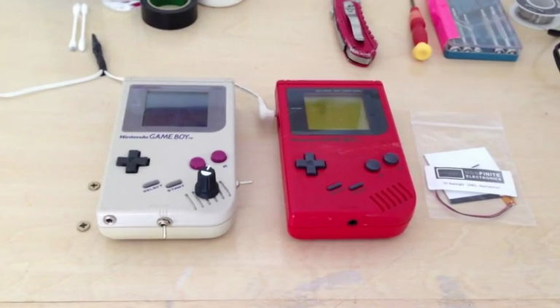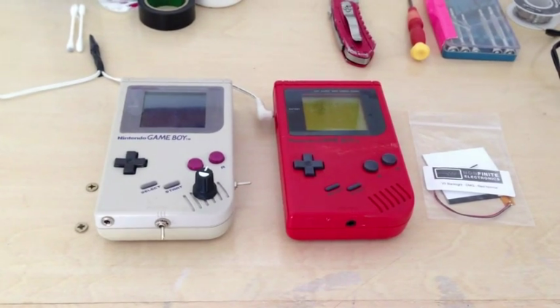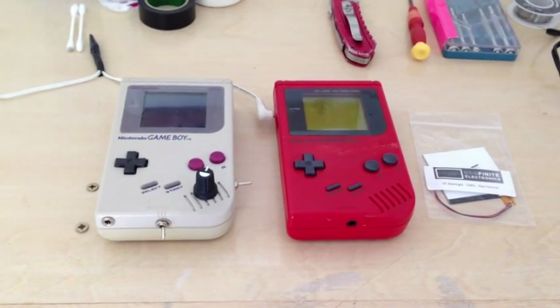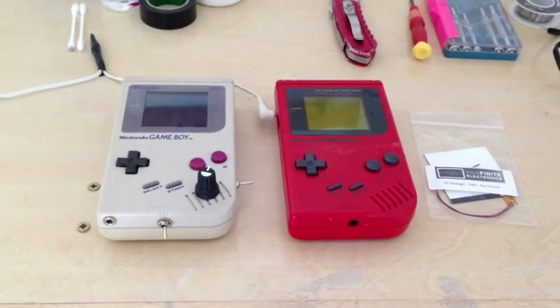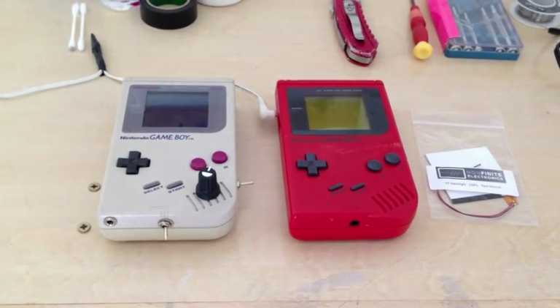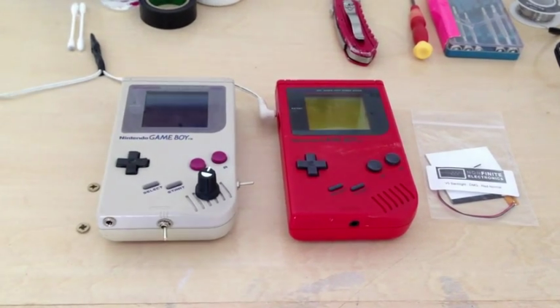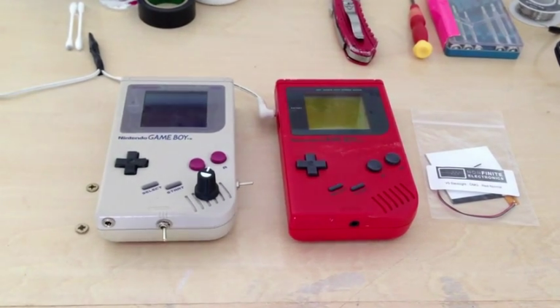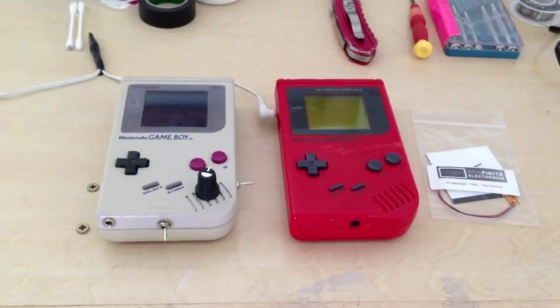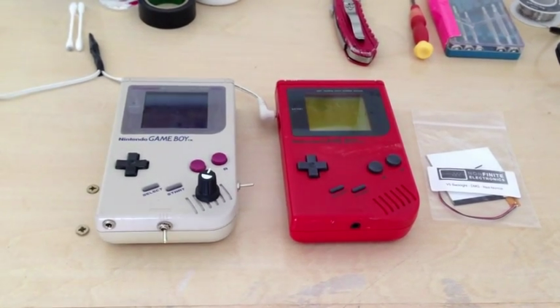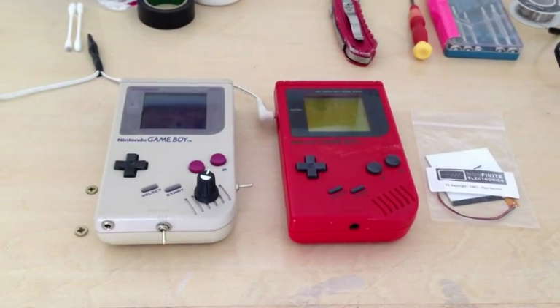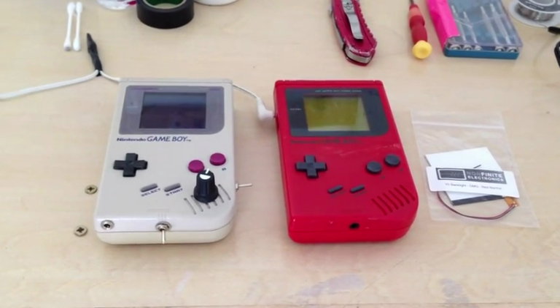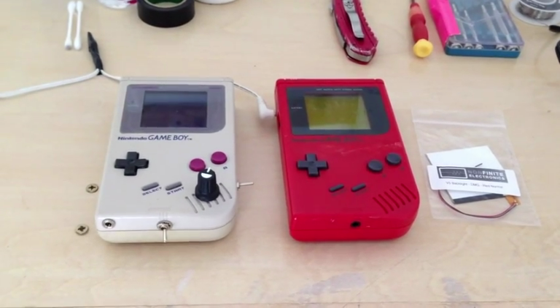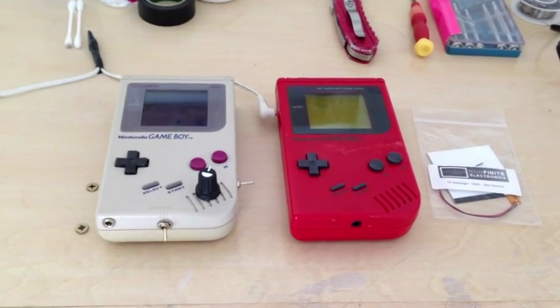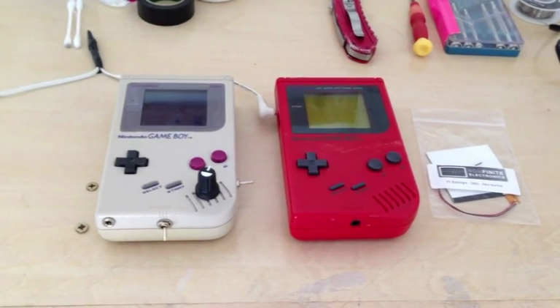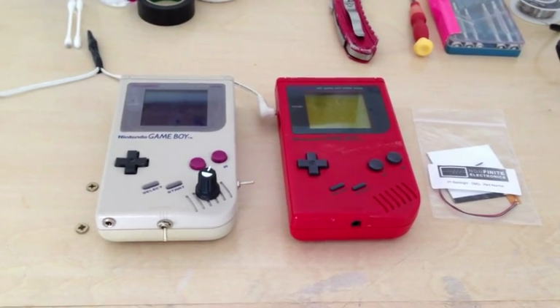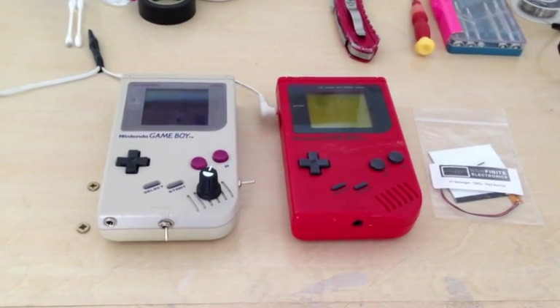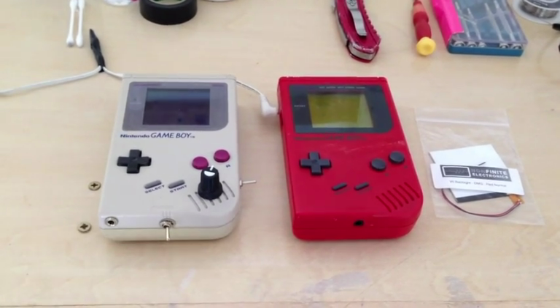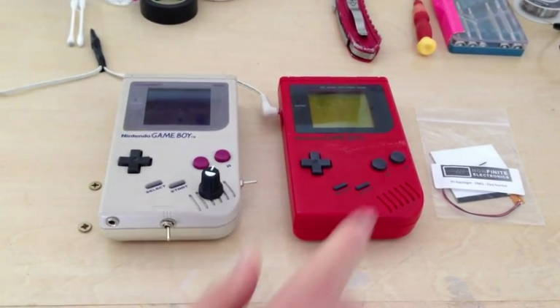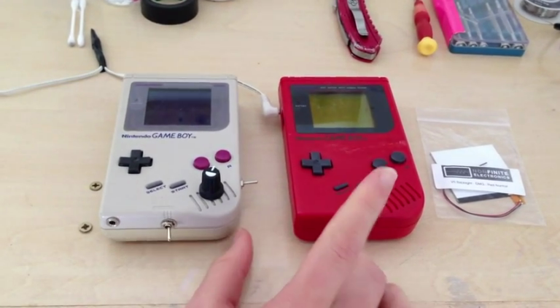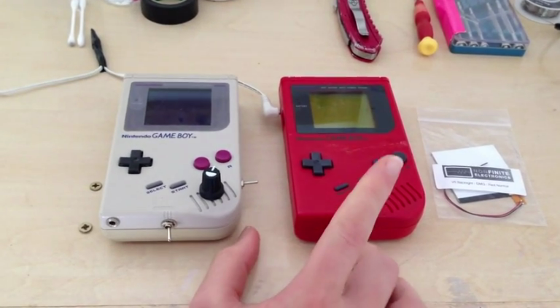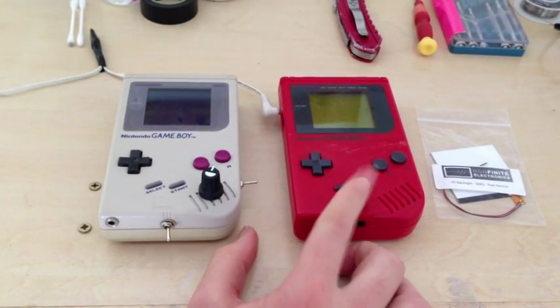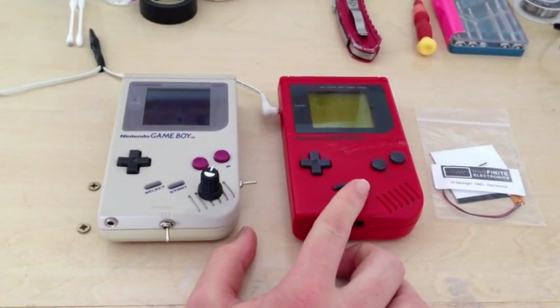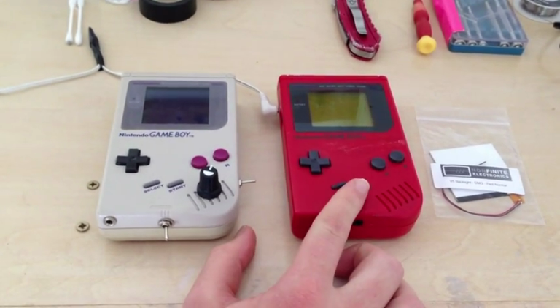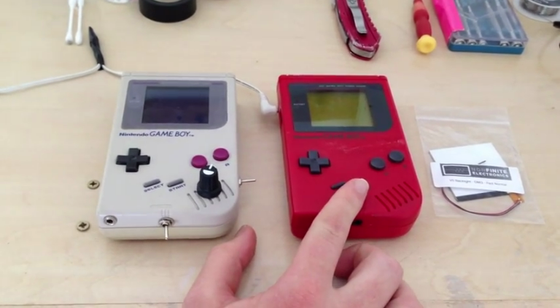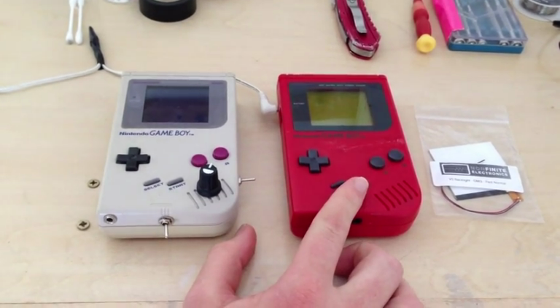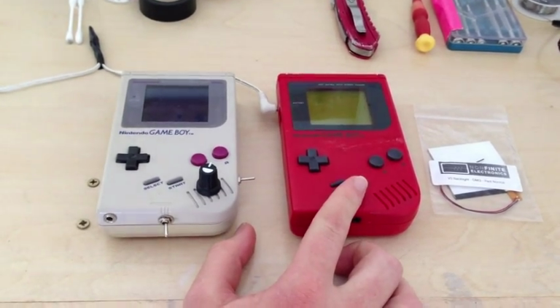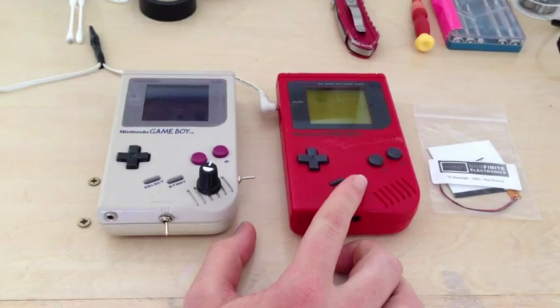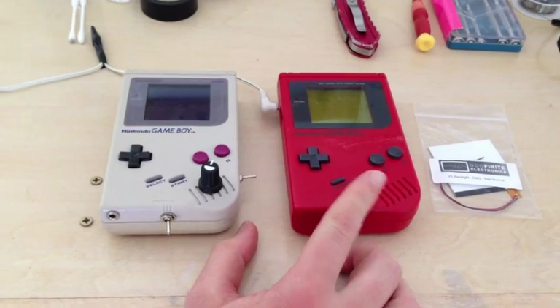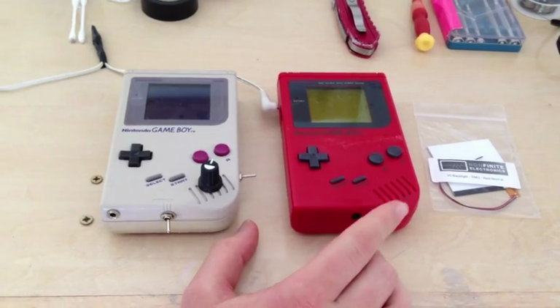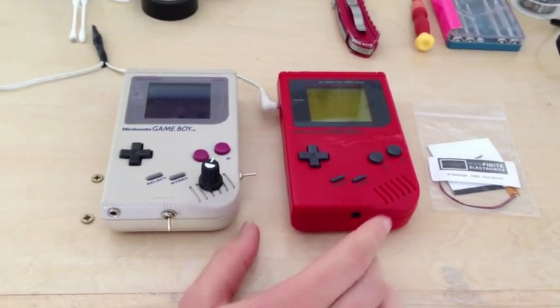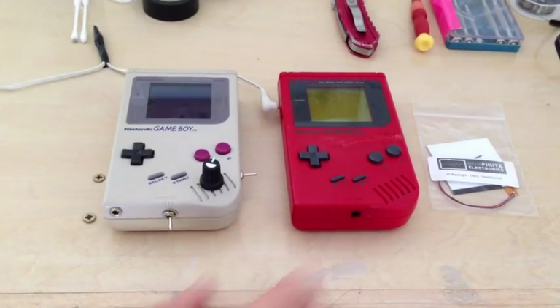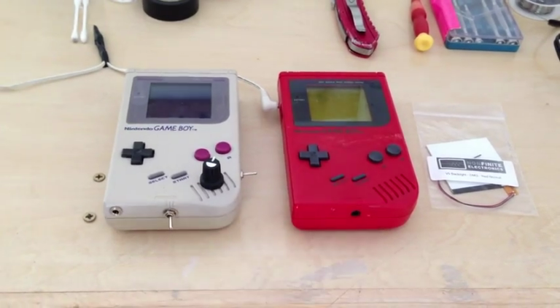Hey guys, today I'm going to do a little tutorial on how to backlight your DMG-01.